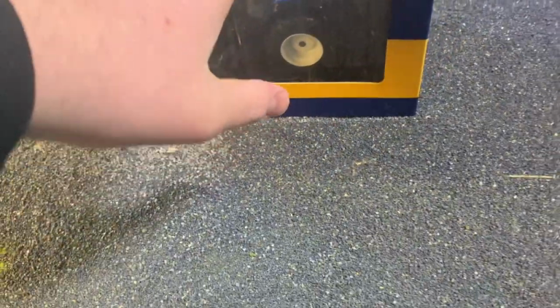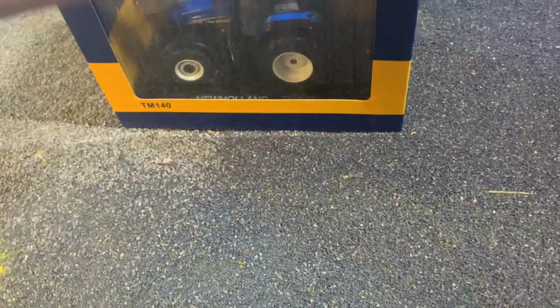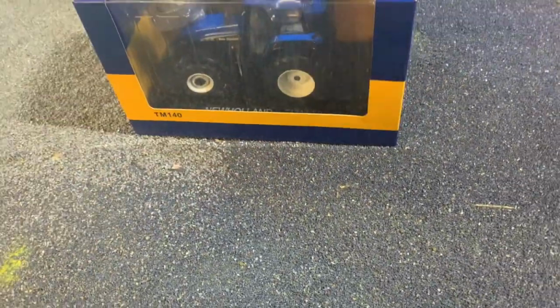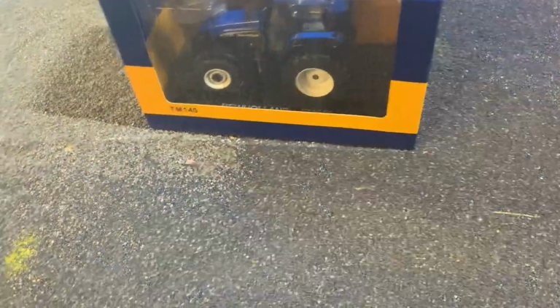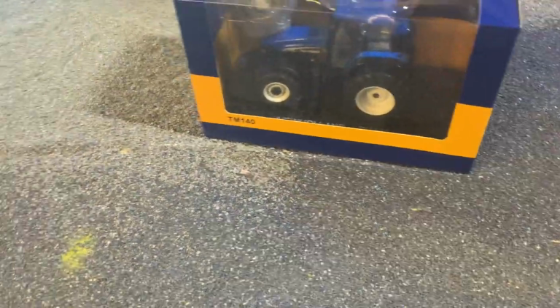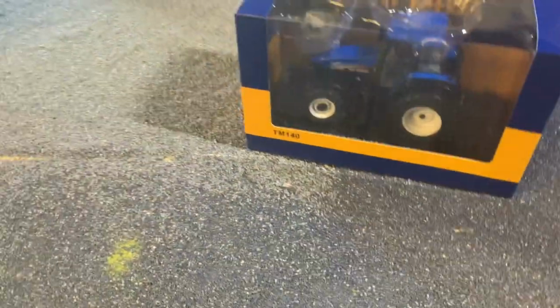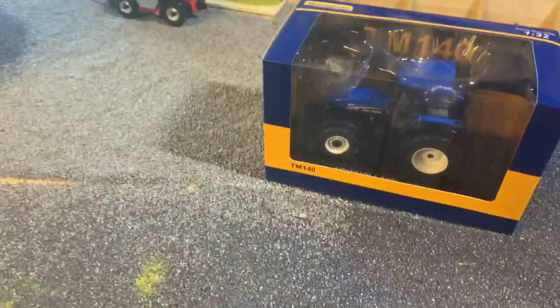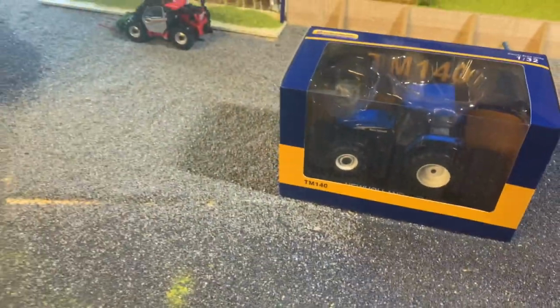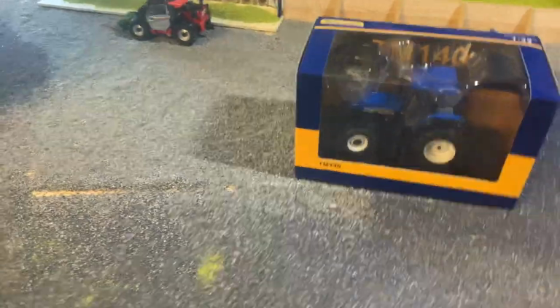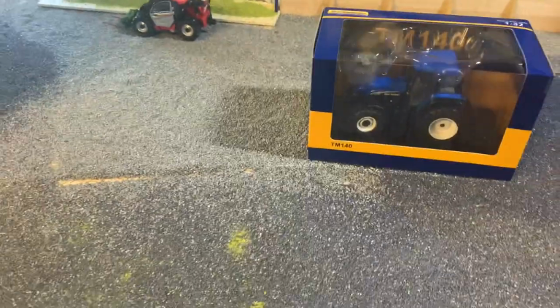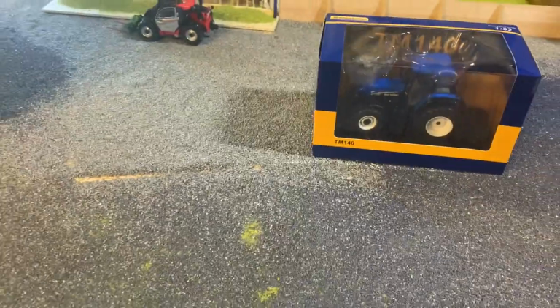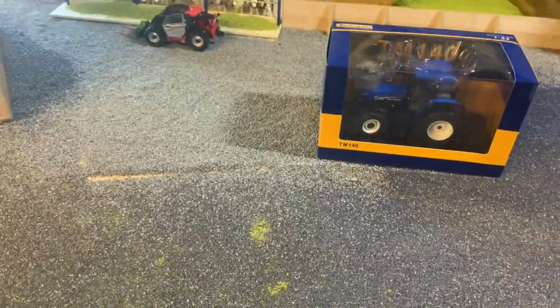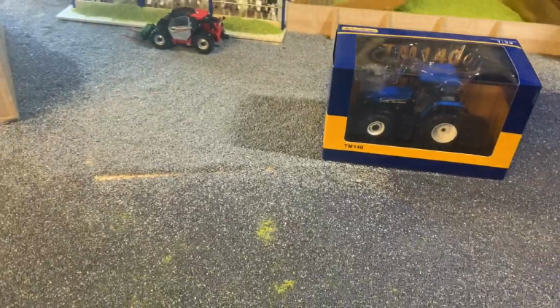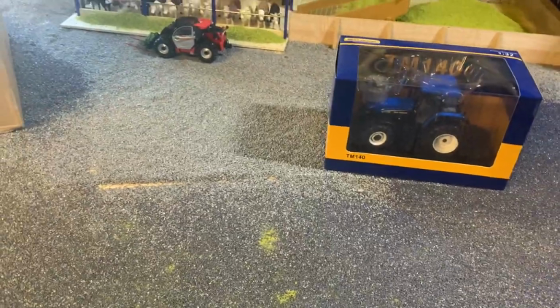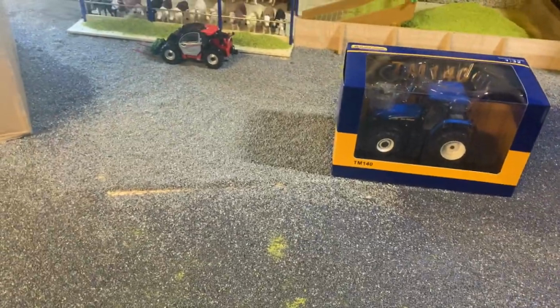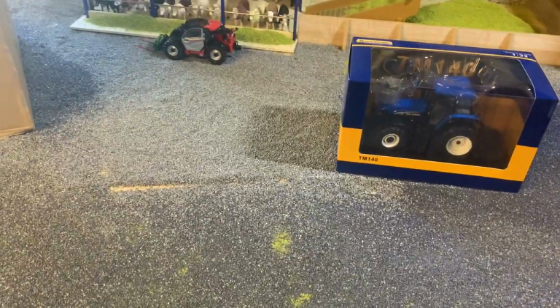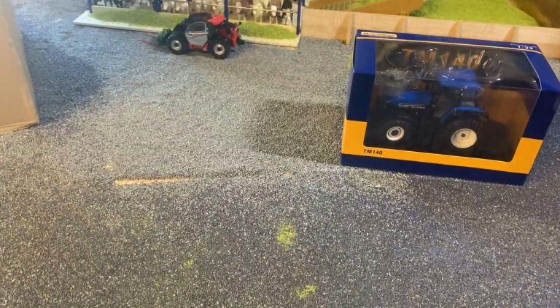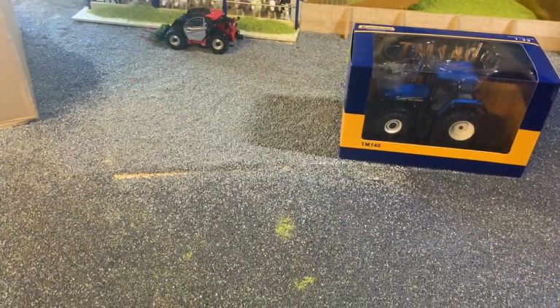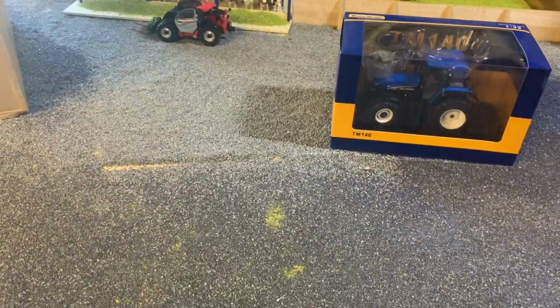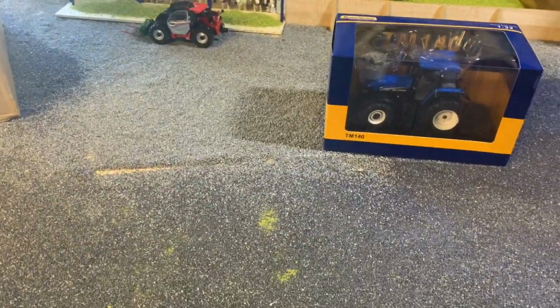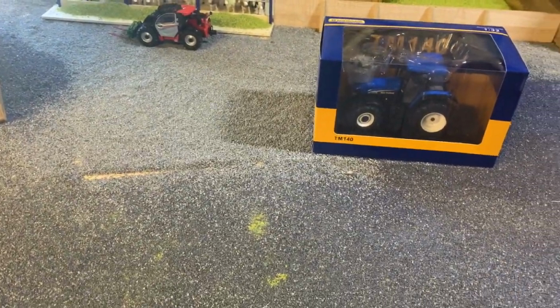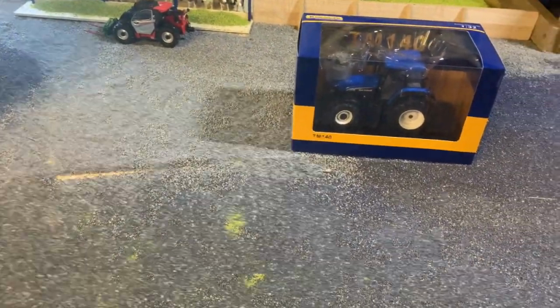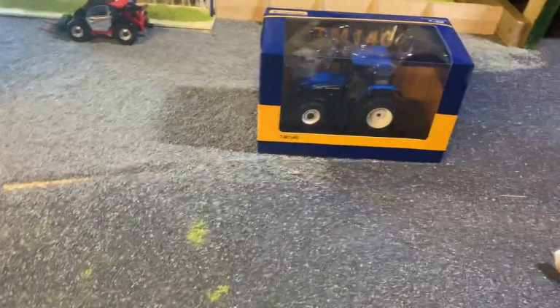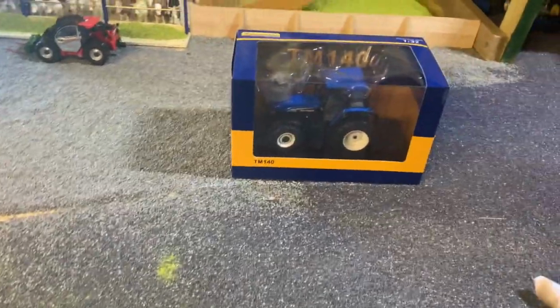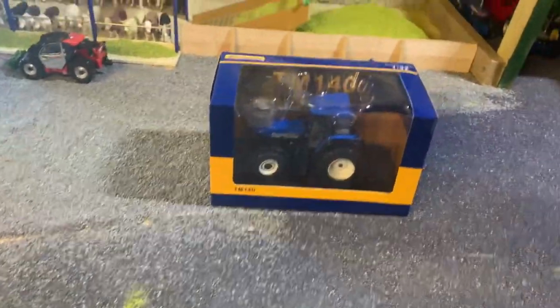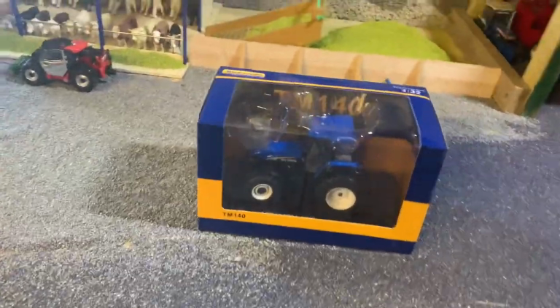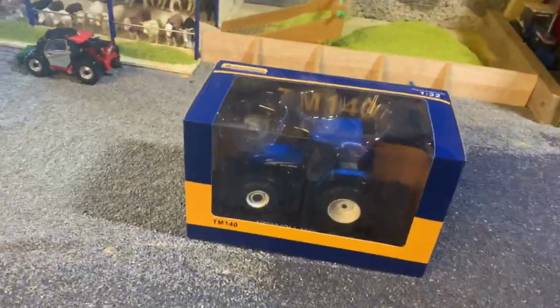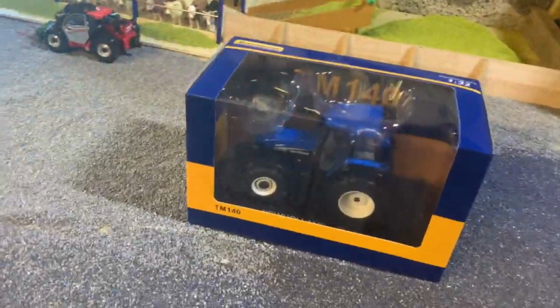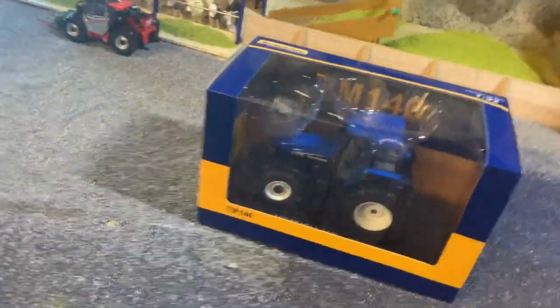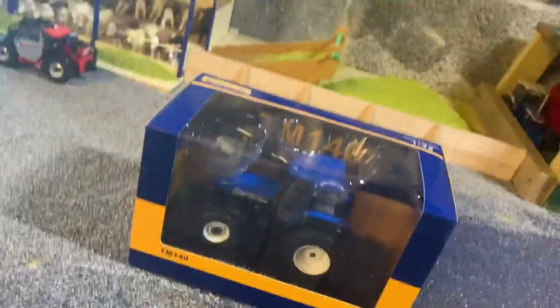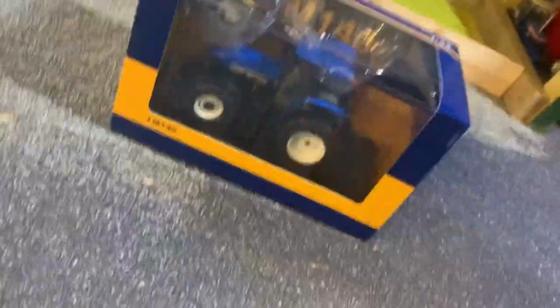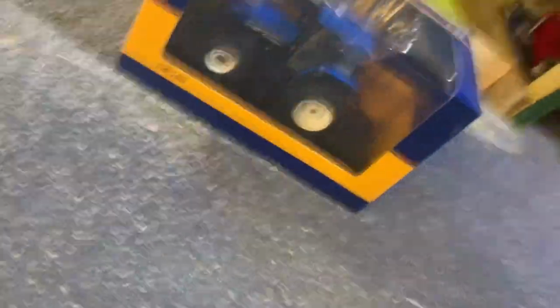I was hinting in one of the latest videos that there was a tractor on the way to replace the Renault 981. Yes, this tractor is probably going to be replacing her. I said she'd be a good hedge cutting tractor or something along those lines. A lot of people thought it was a Massey, but a lot of people didn't guess it was this. She has a proper little linkage on as well, which will fit perfectly on her.